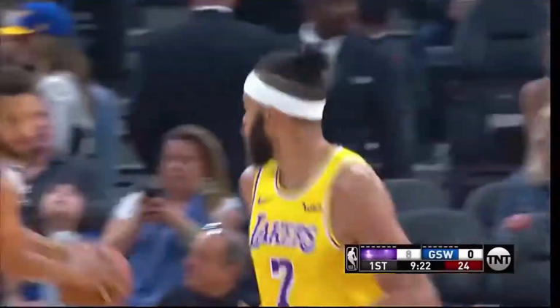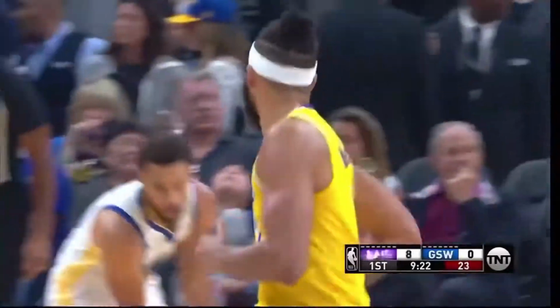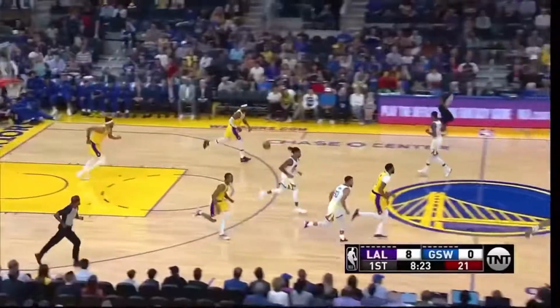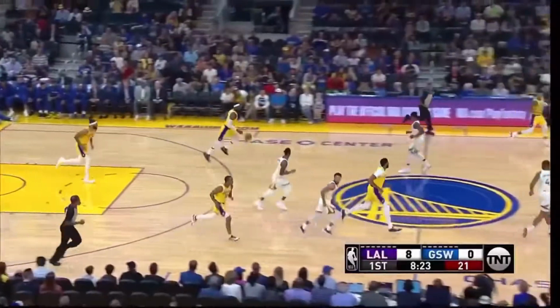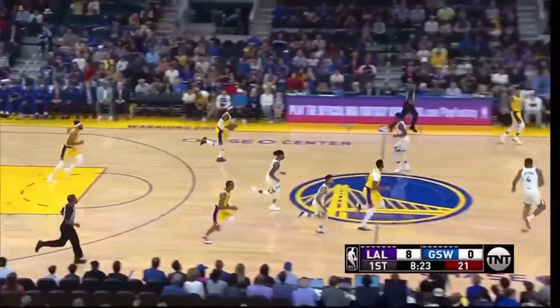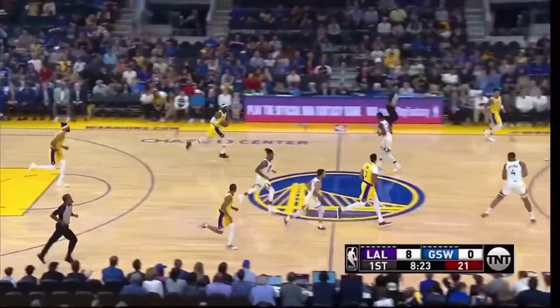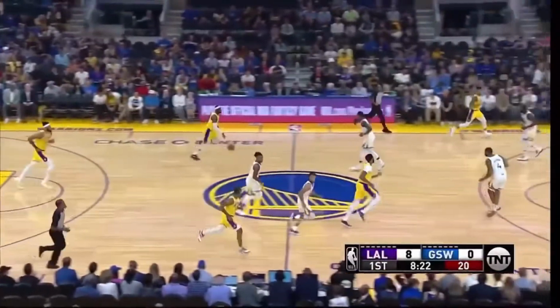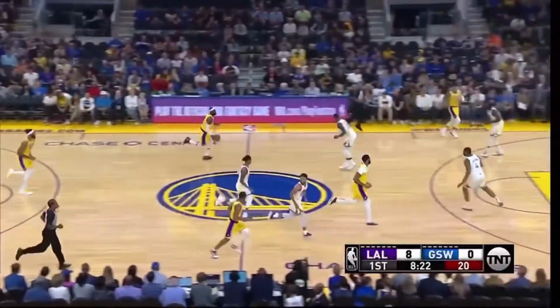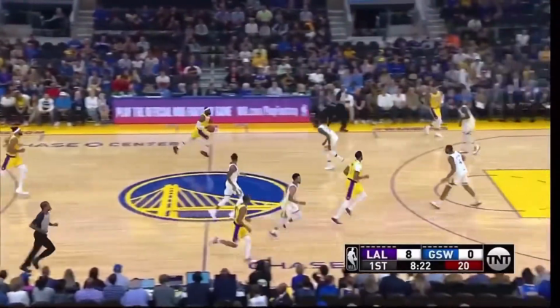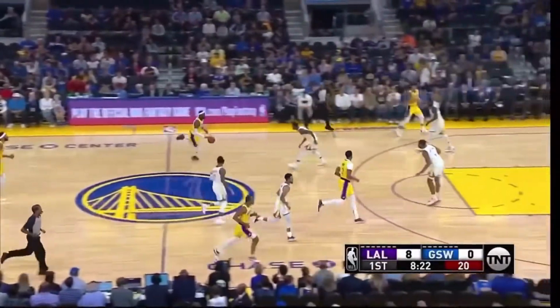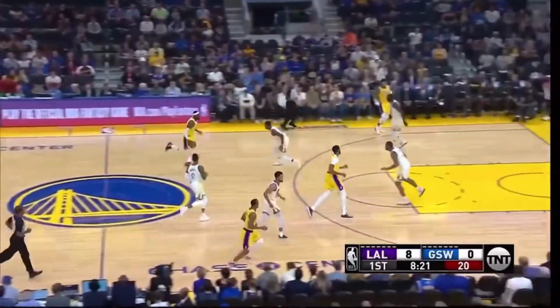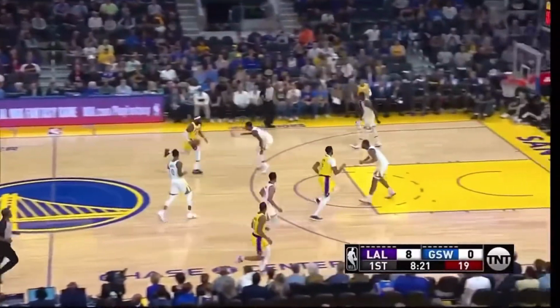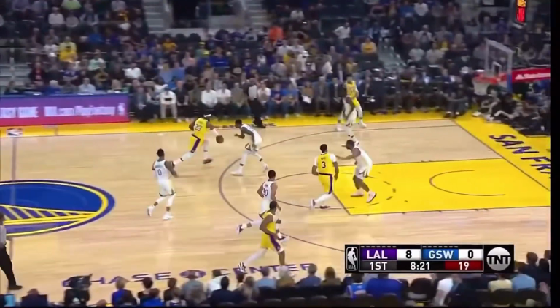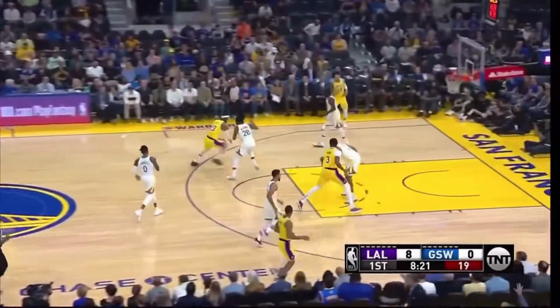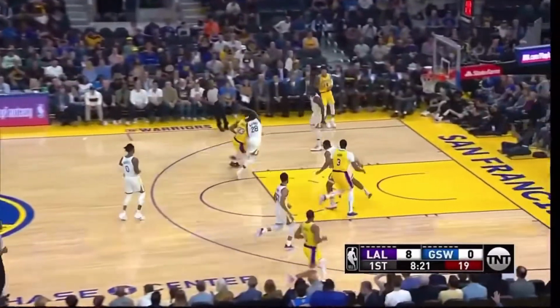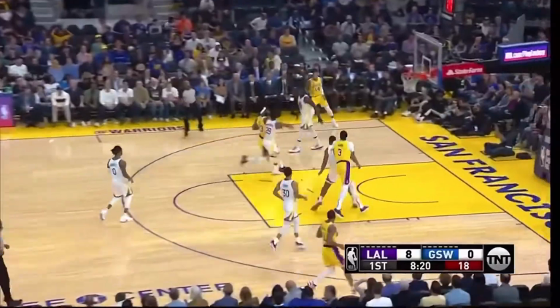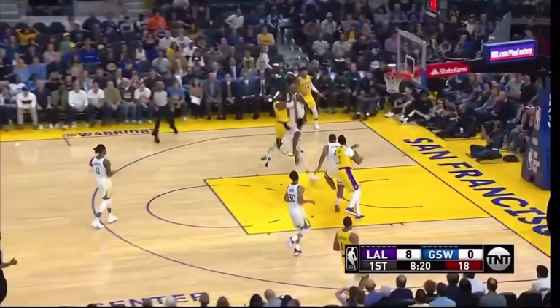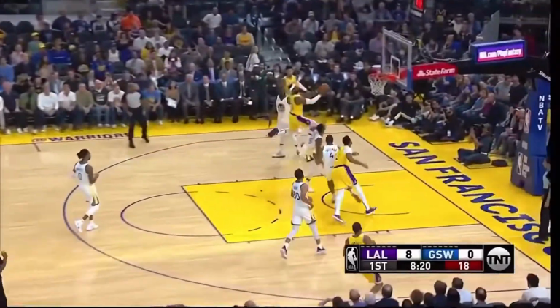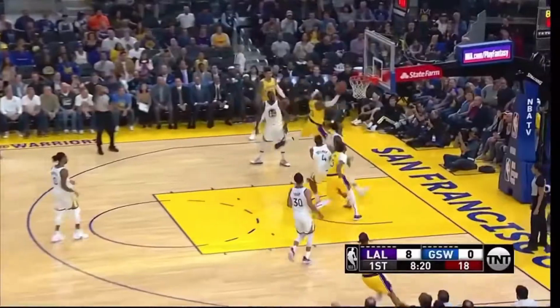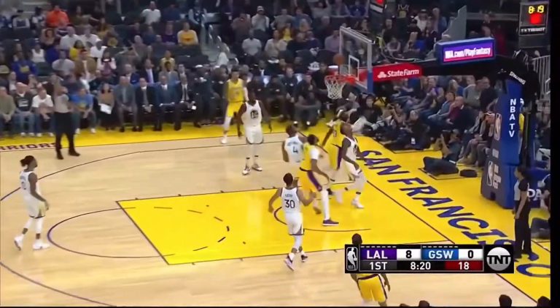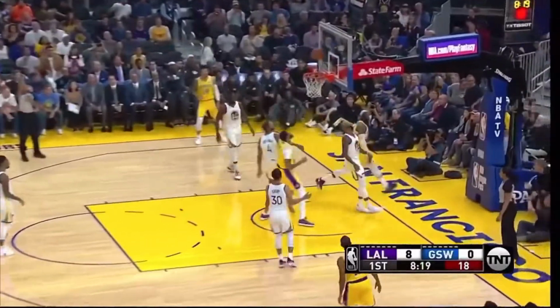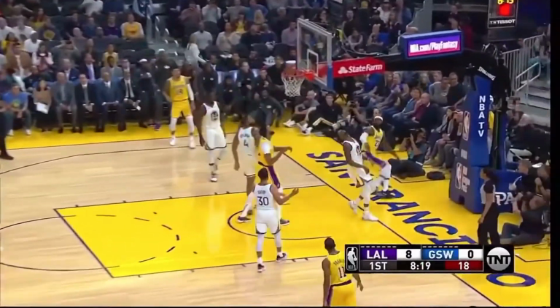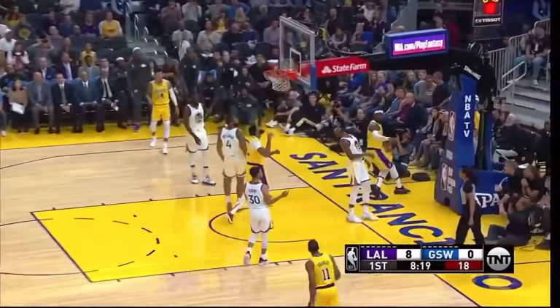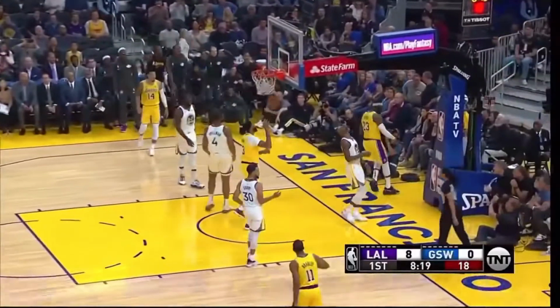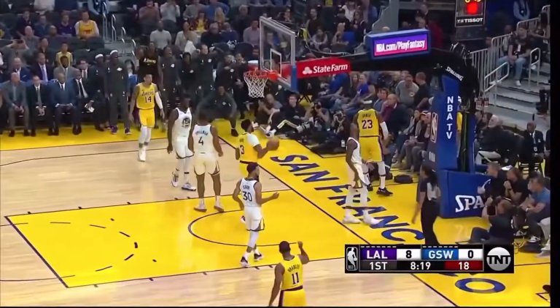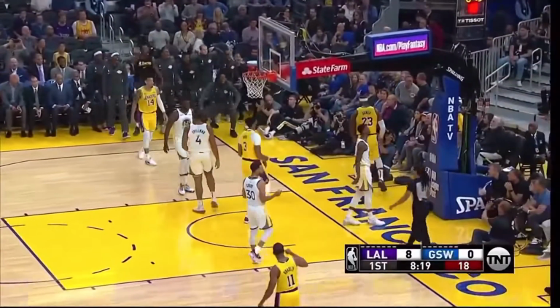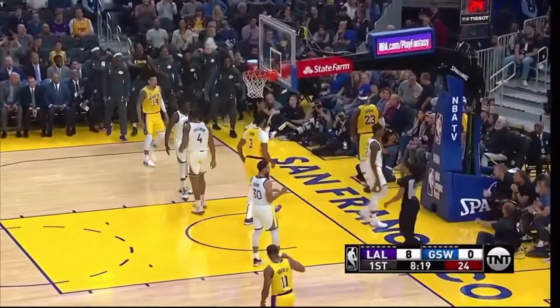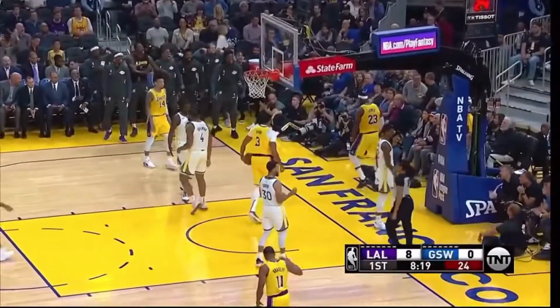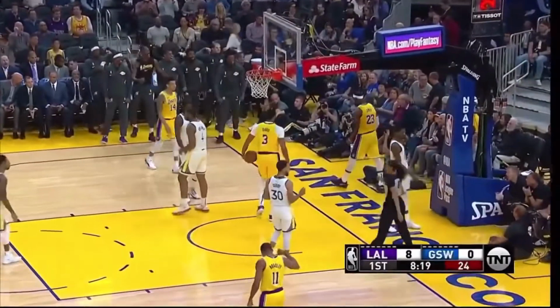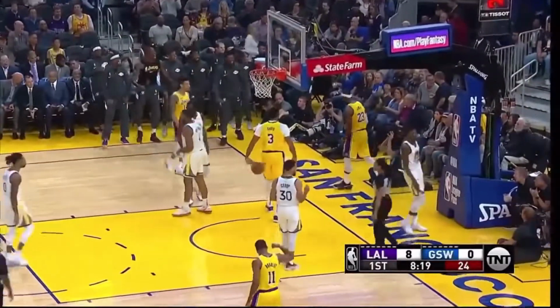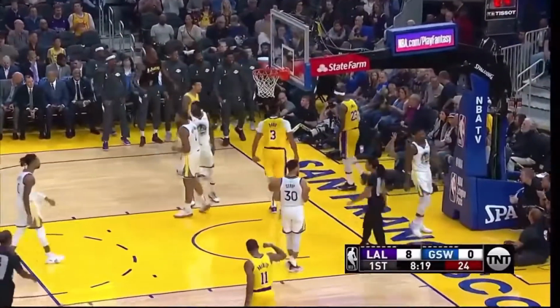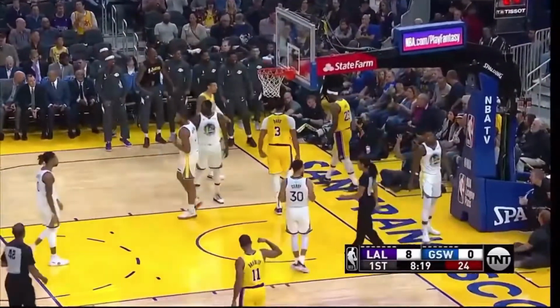Leonard got 14 new players on their roster. Here's James with the hard drive, the catch, and the foul.